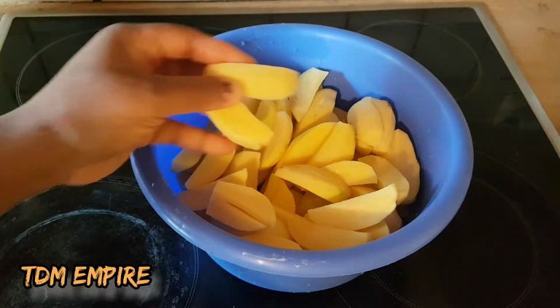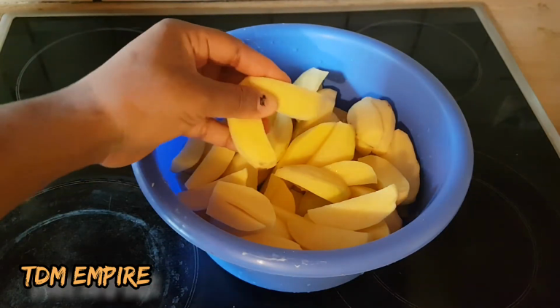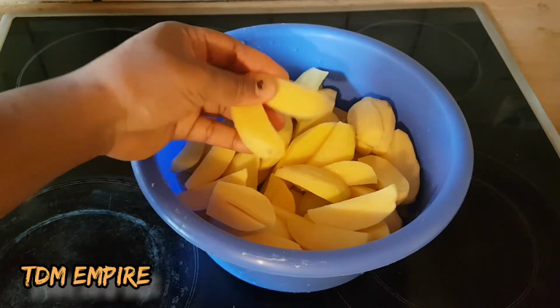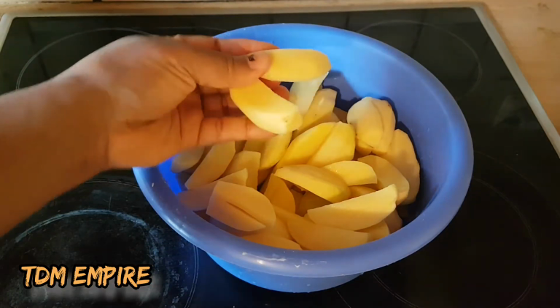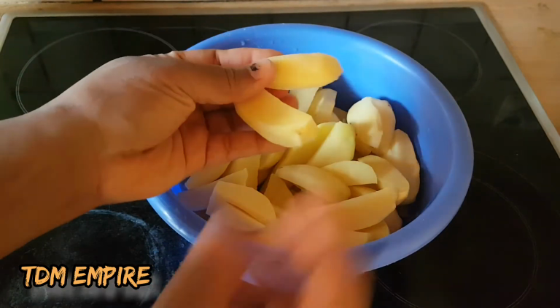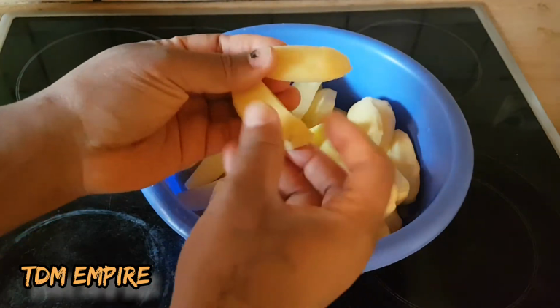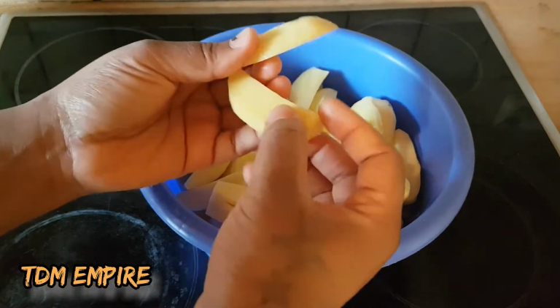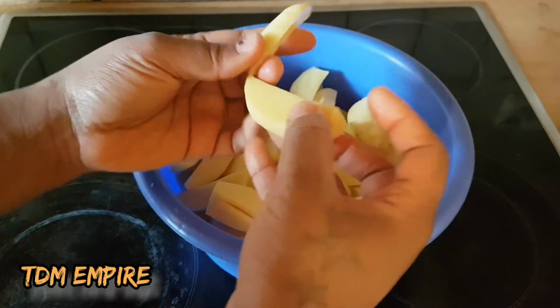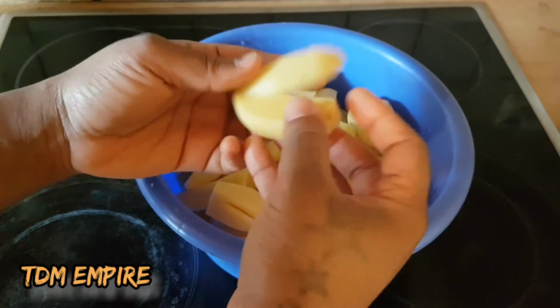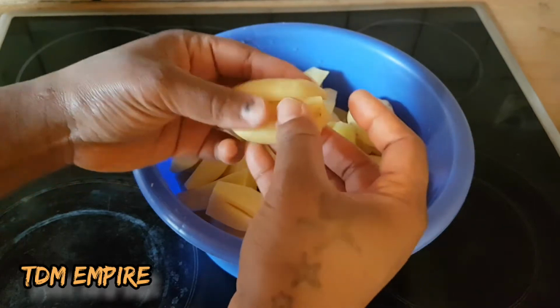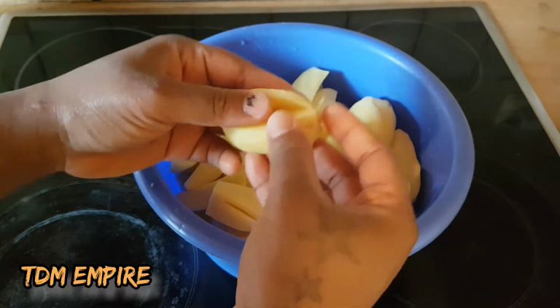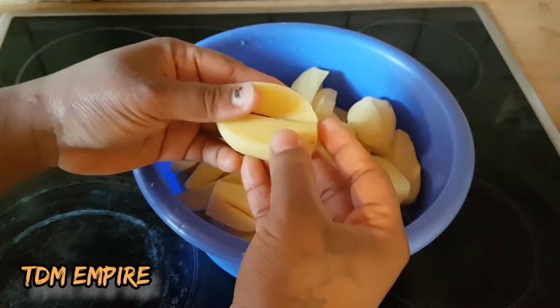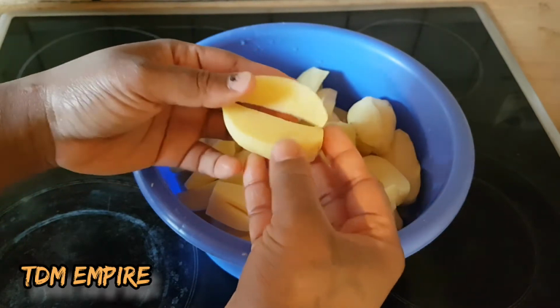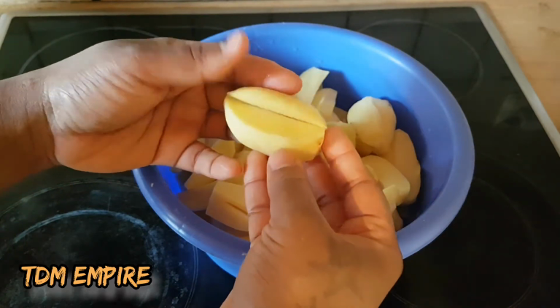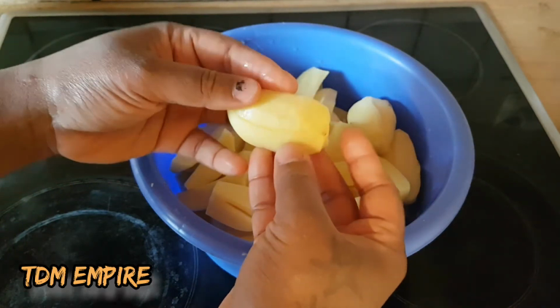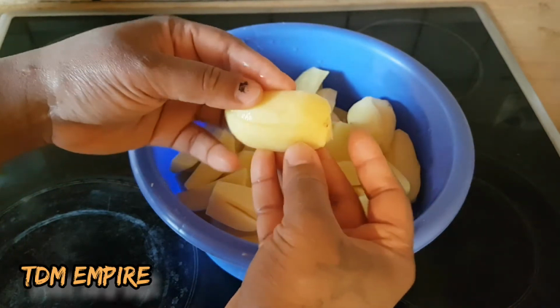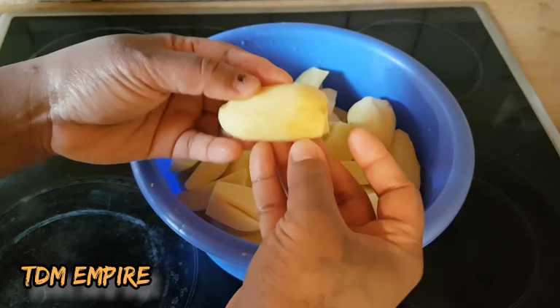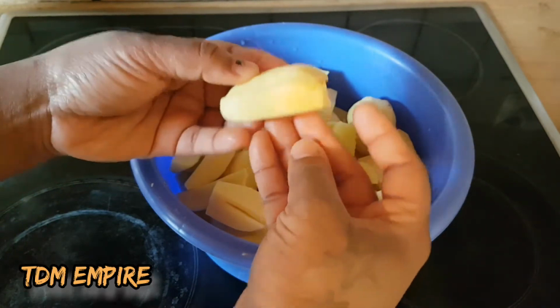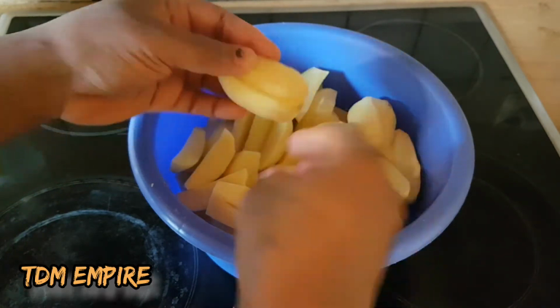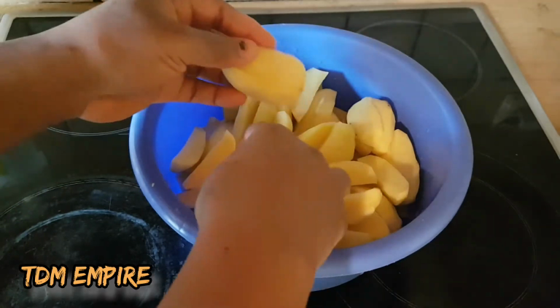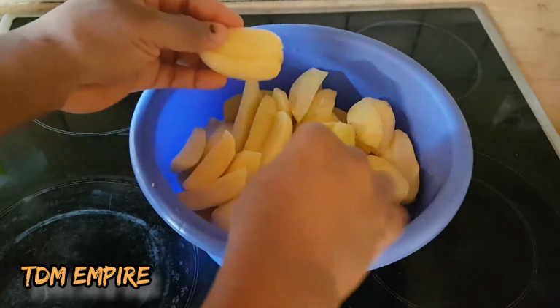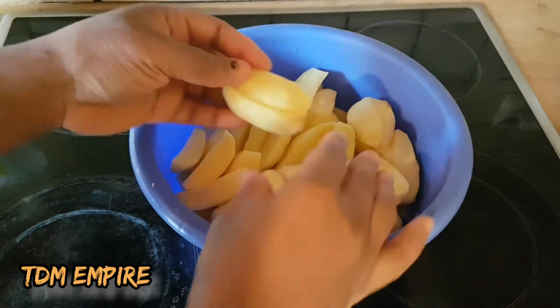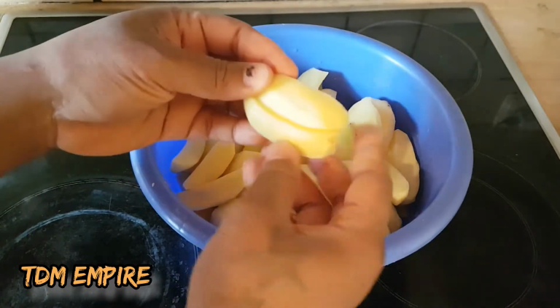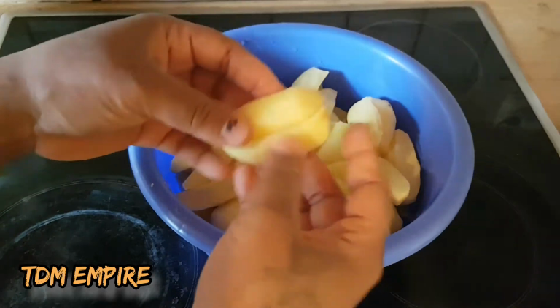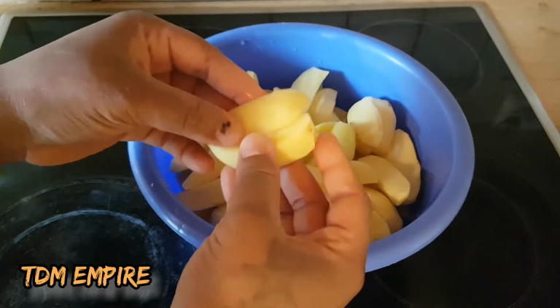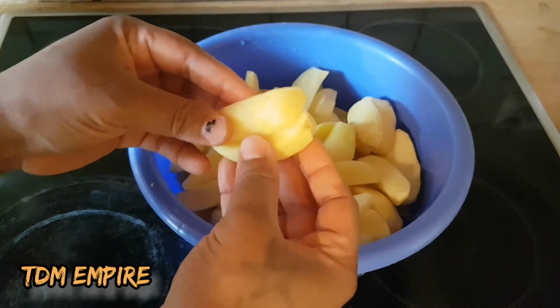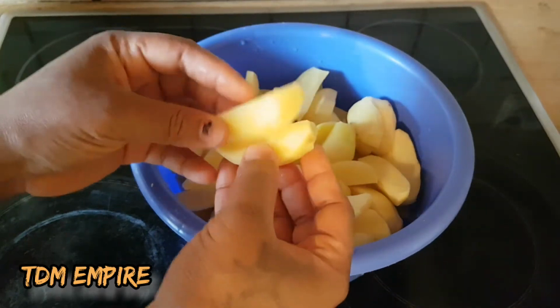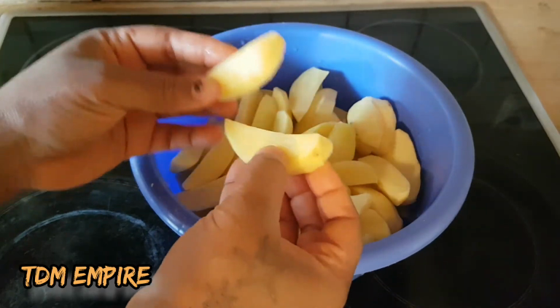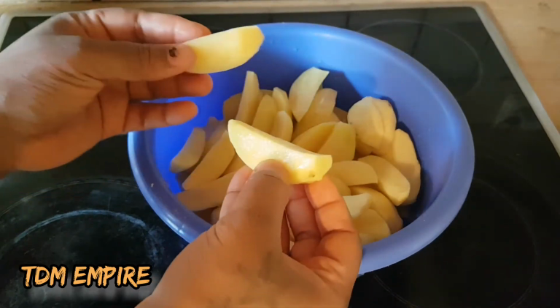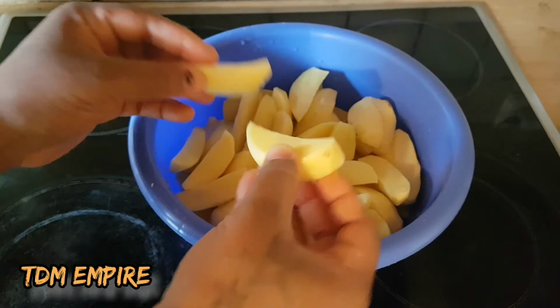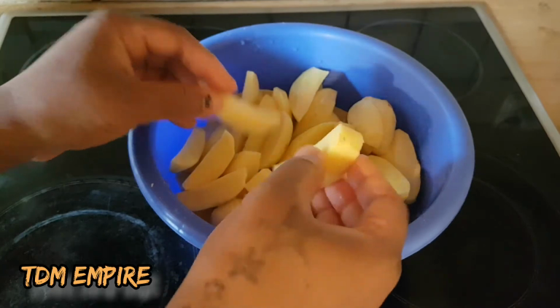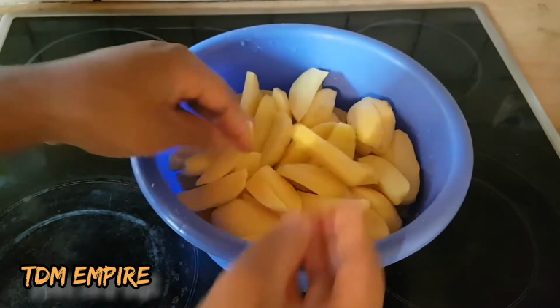It's peeled and chopped. You can see how I cut the potato.